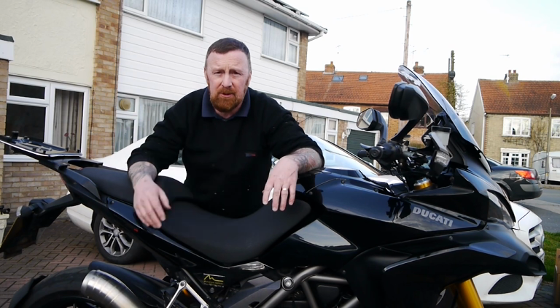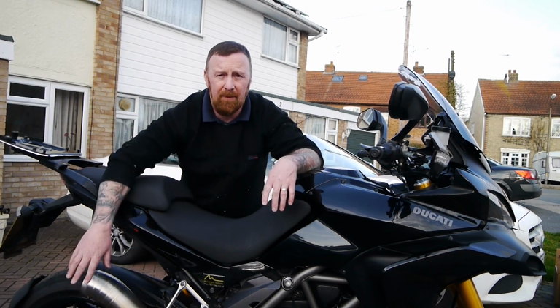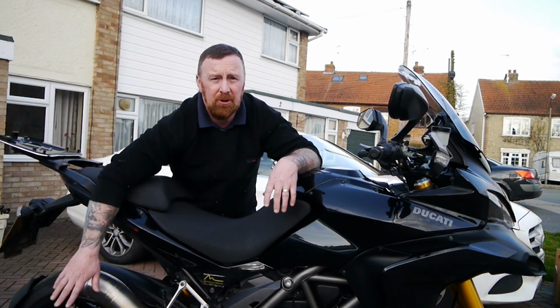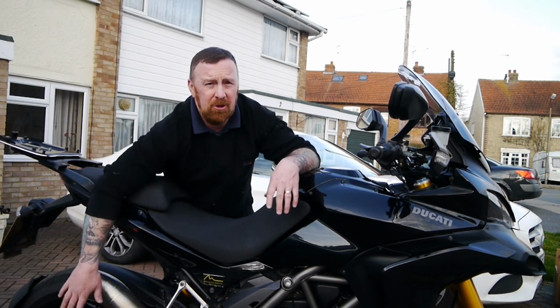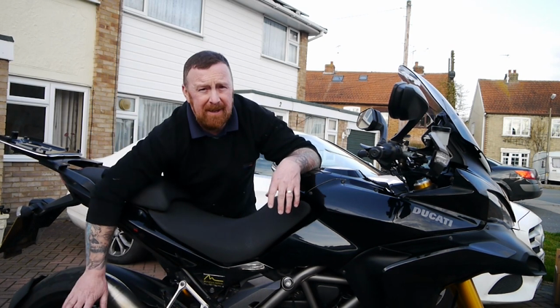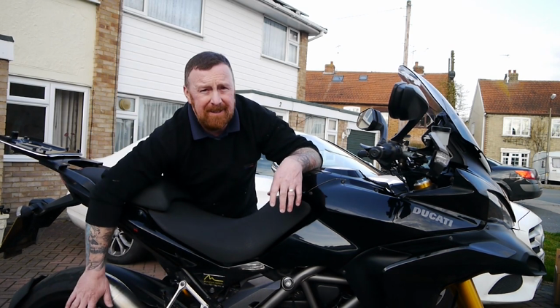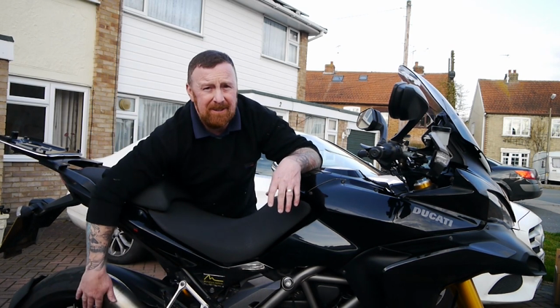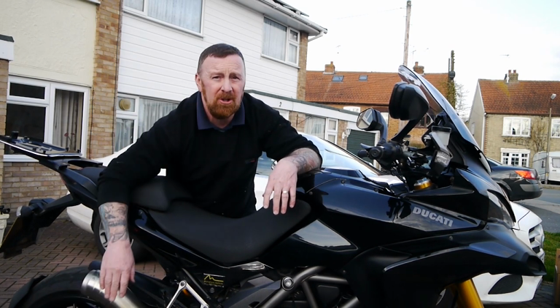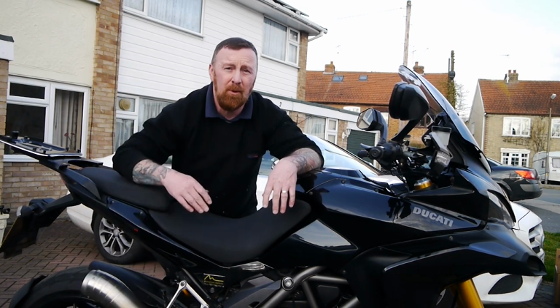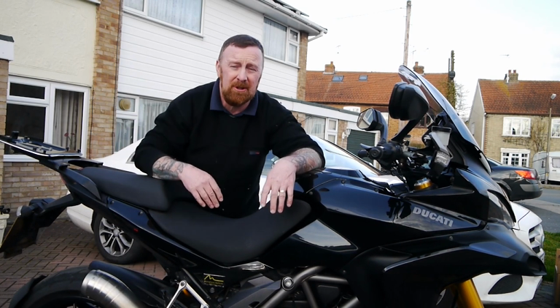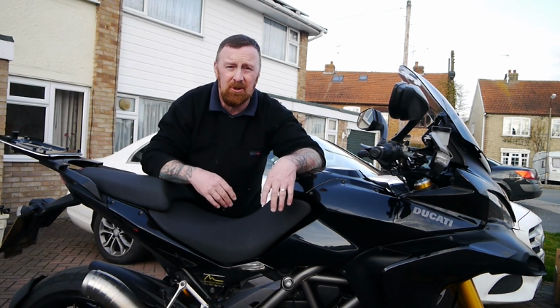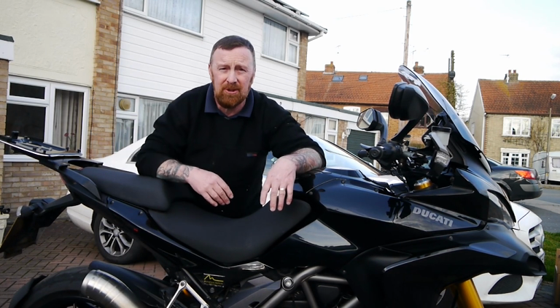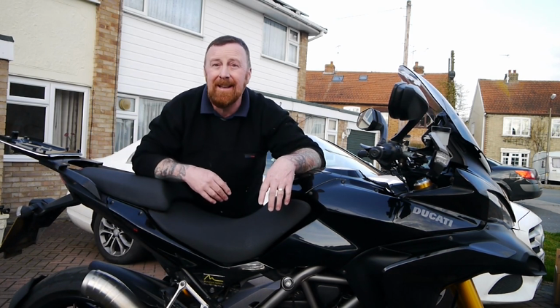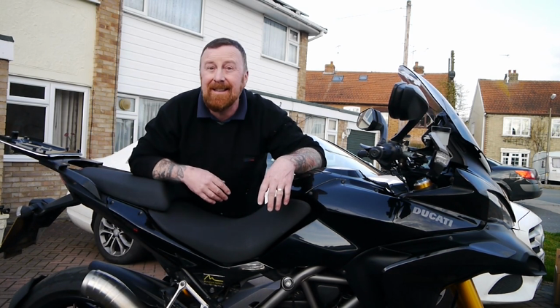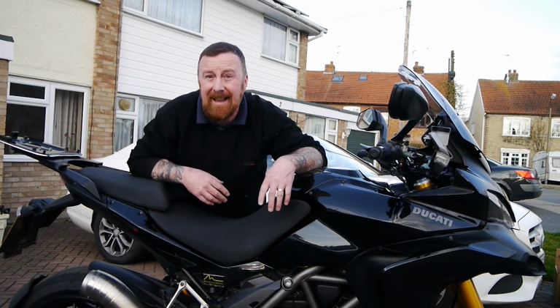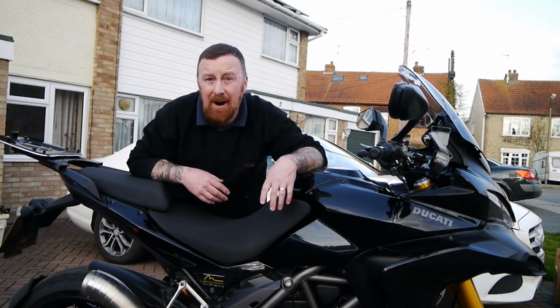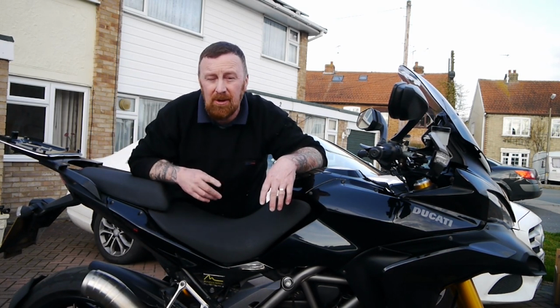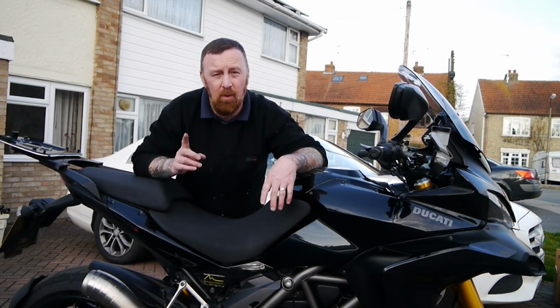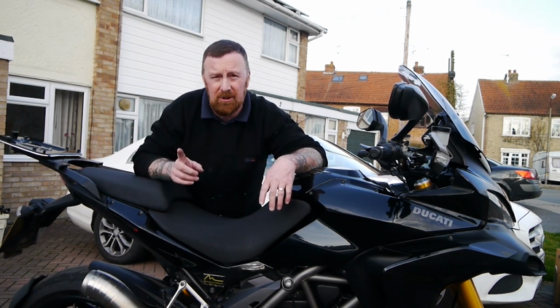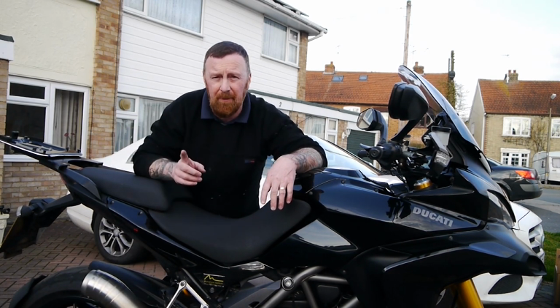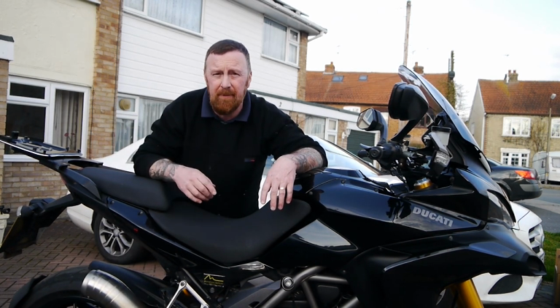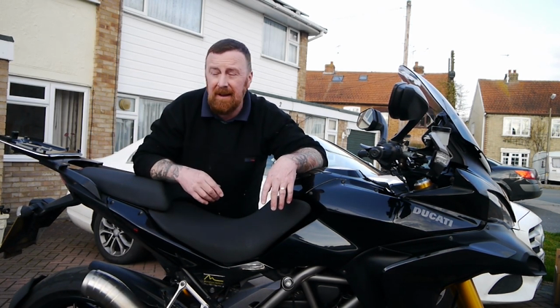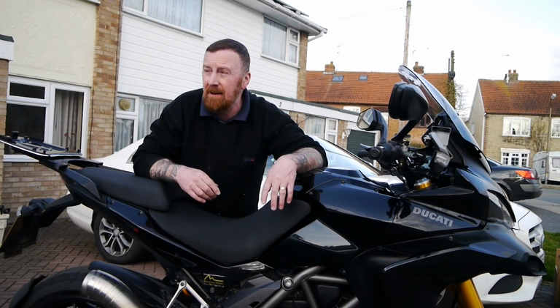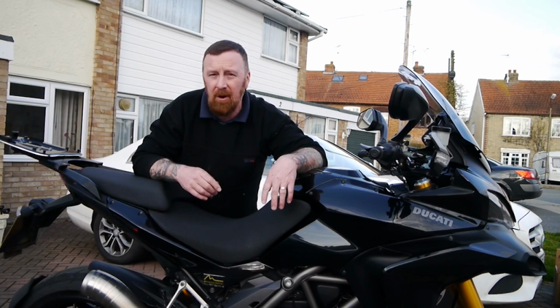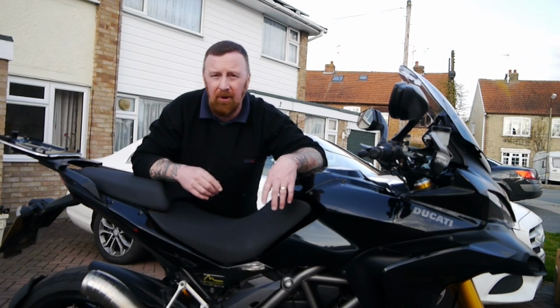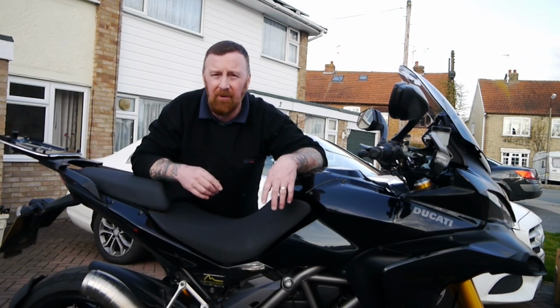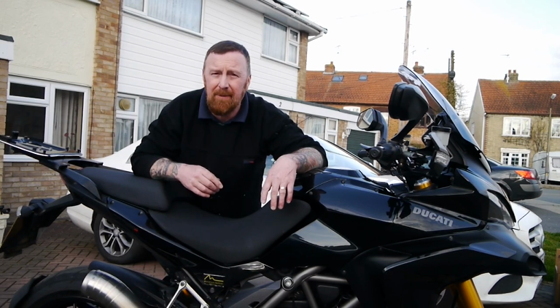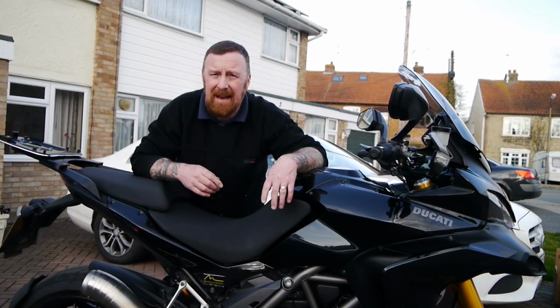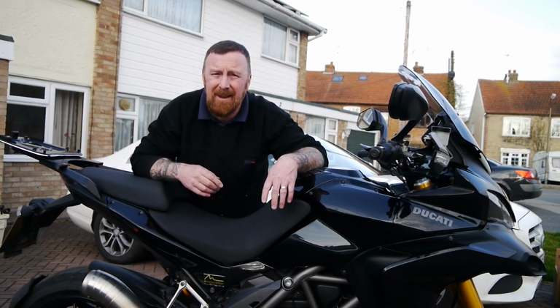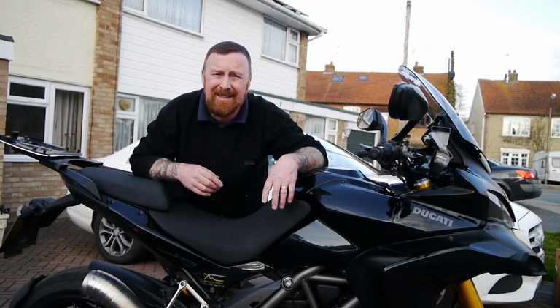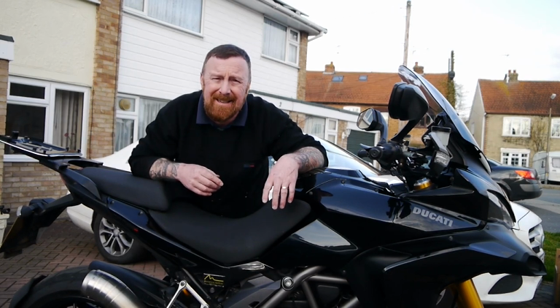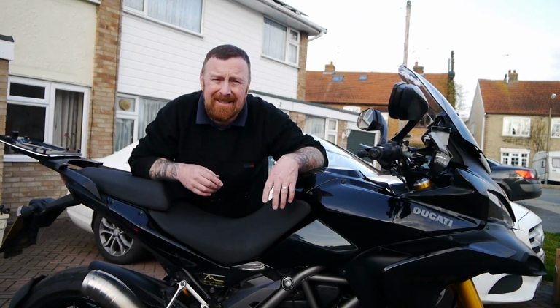This one has got a sports exhaust — it's loud. I will start up in a minute, but not for long. Some of the neighbours hate me as it is.